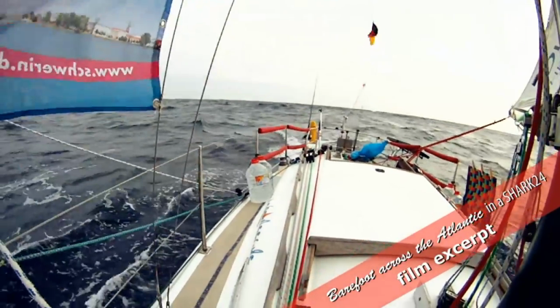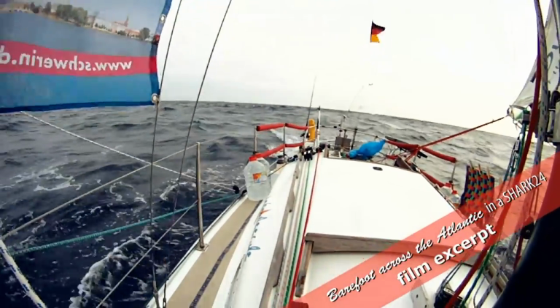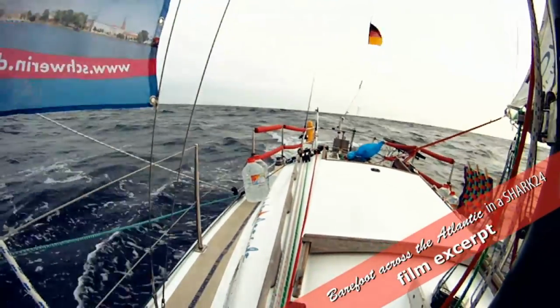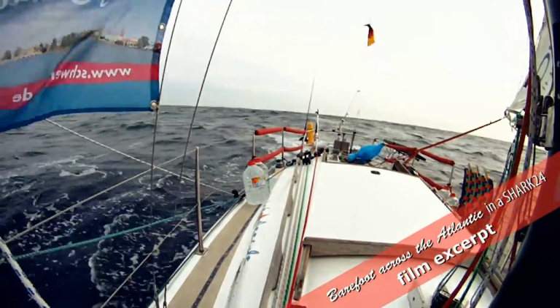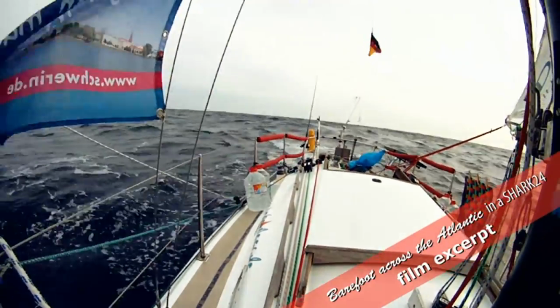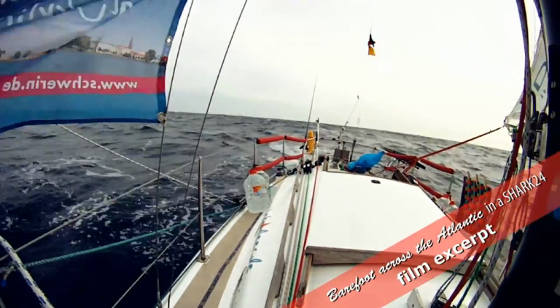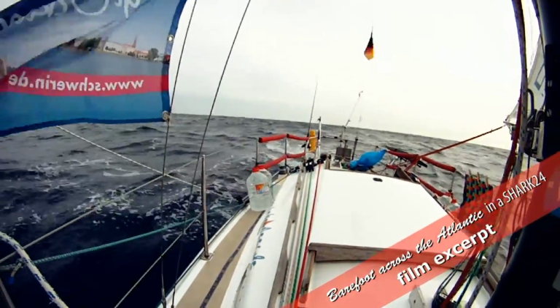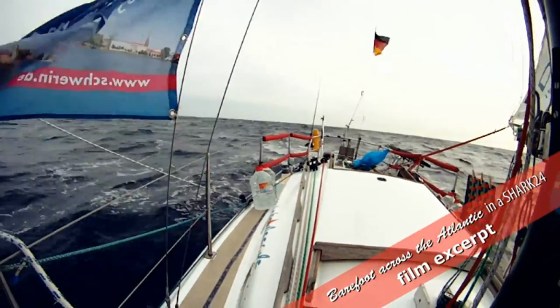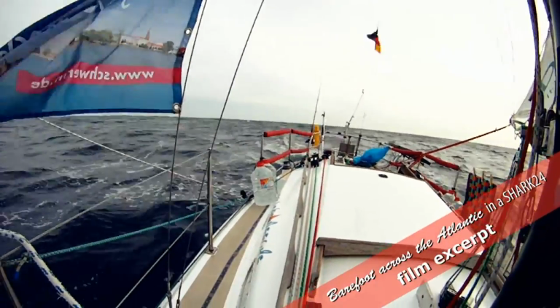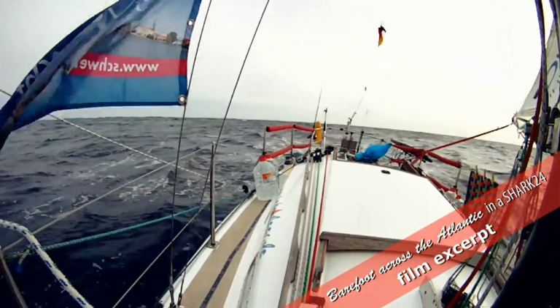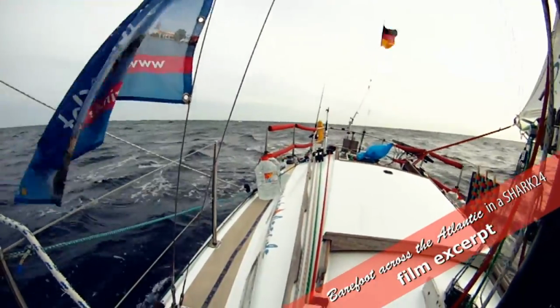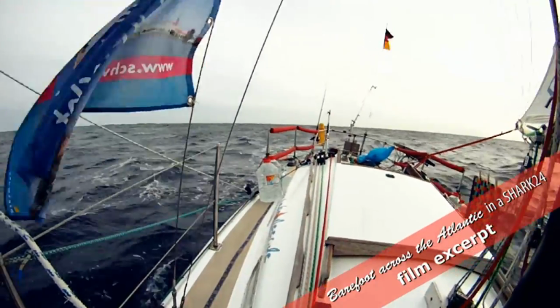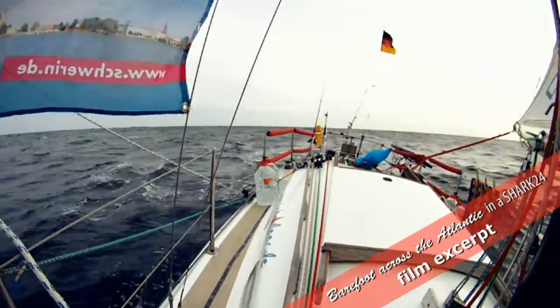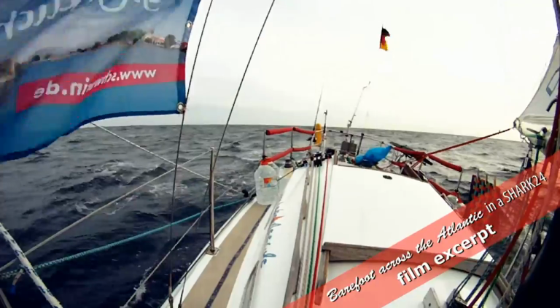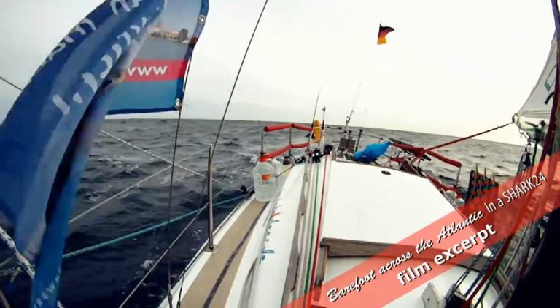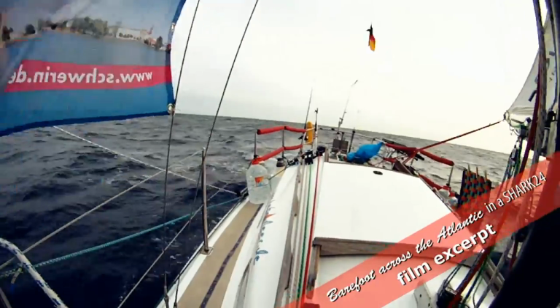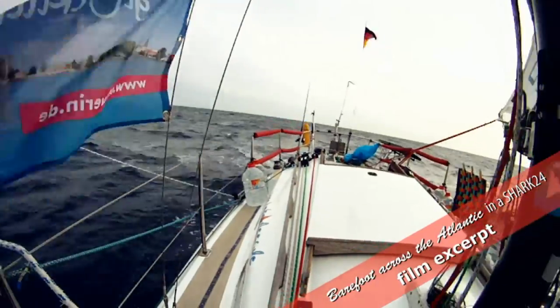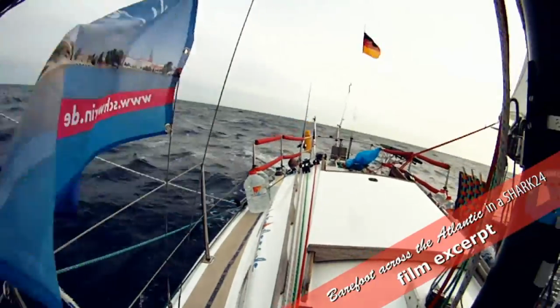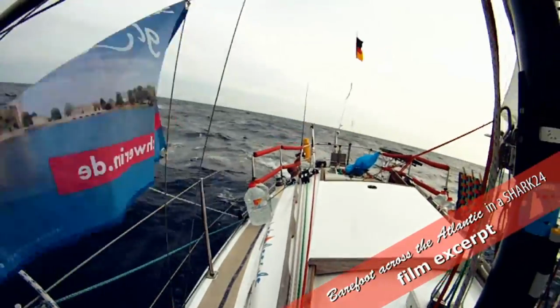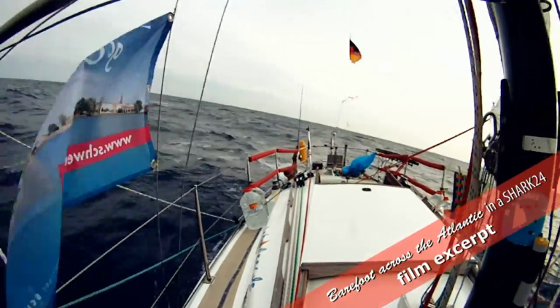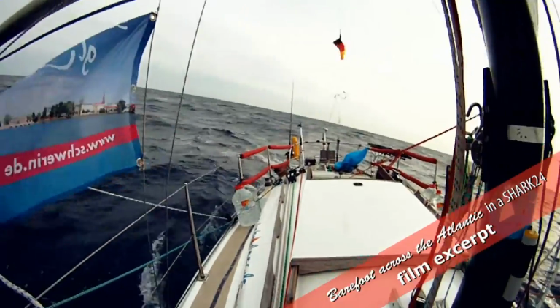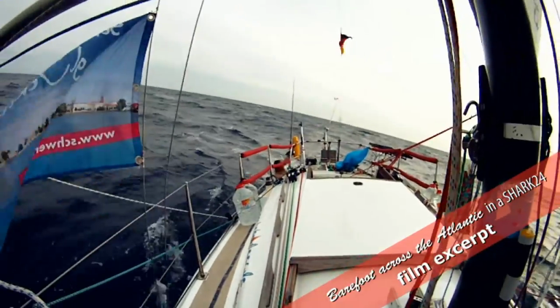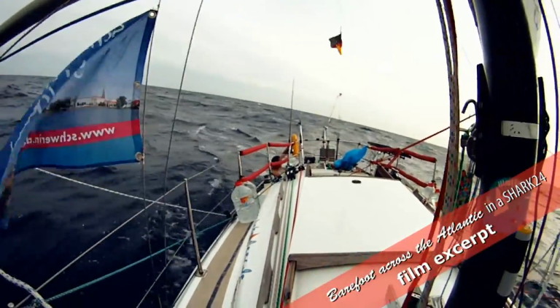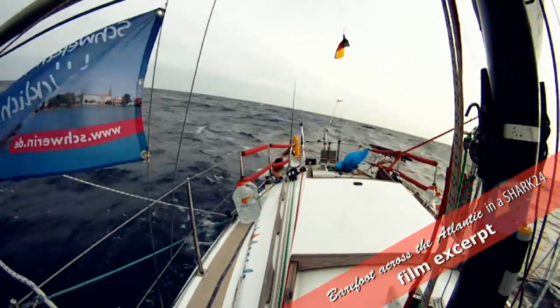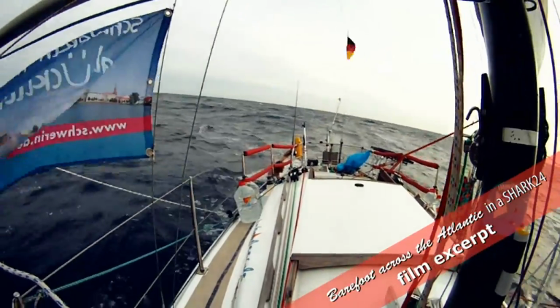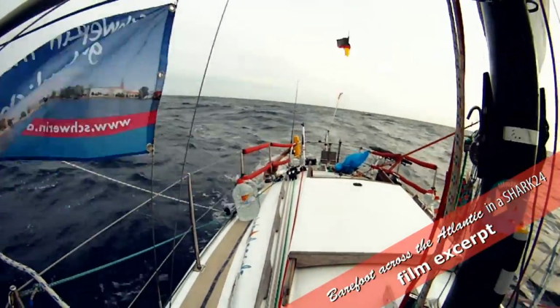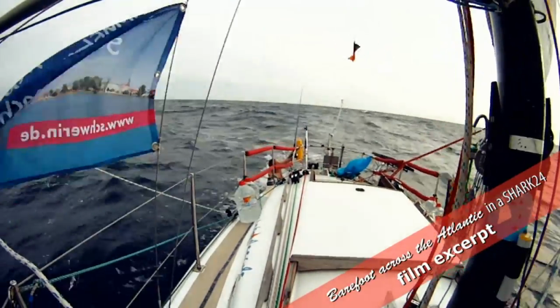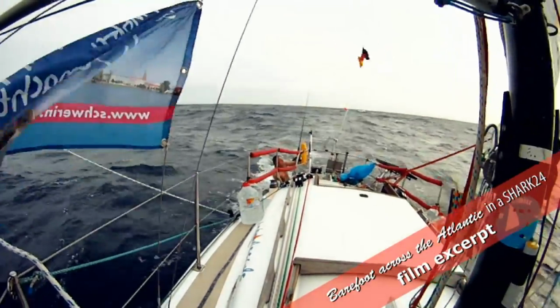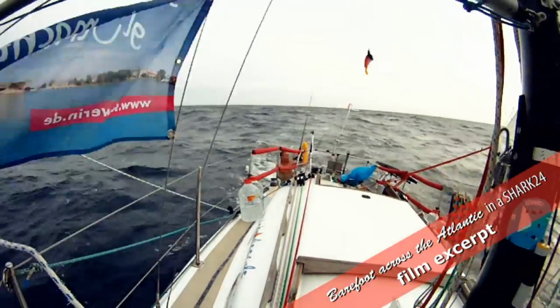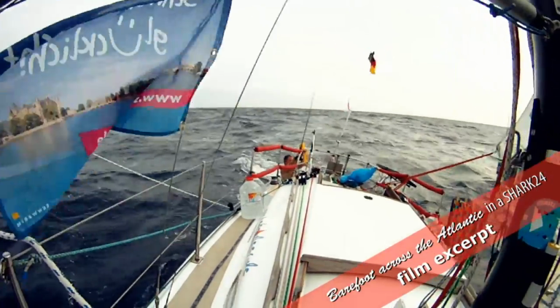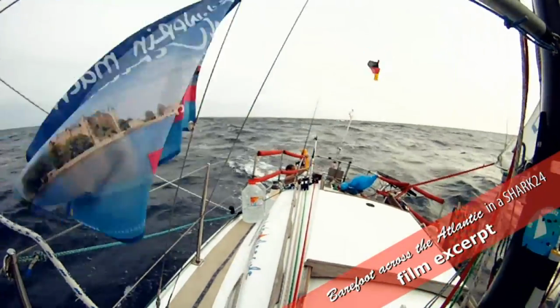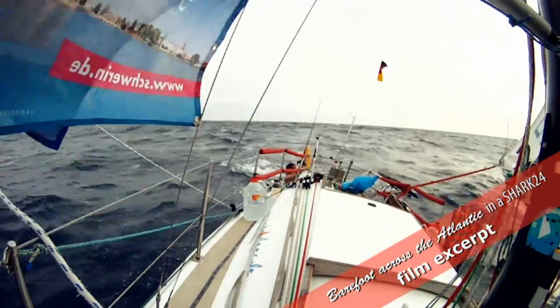We attach a 30-meter-long rope to the stern — a lifeline in case one of us should unwillingly go overboard.